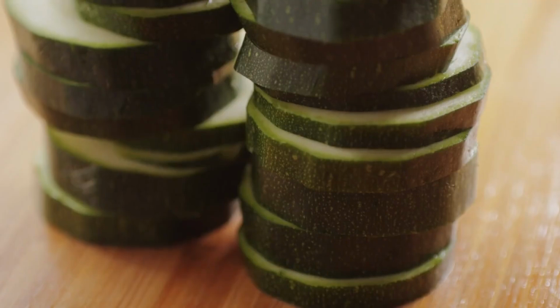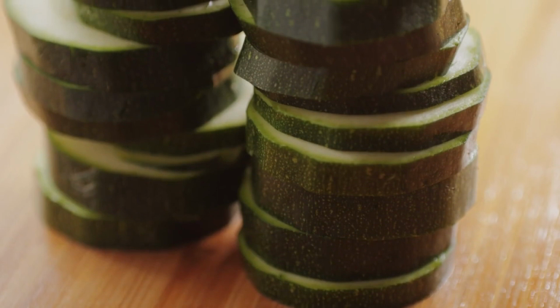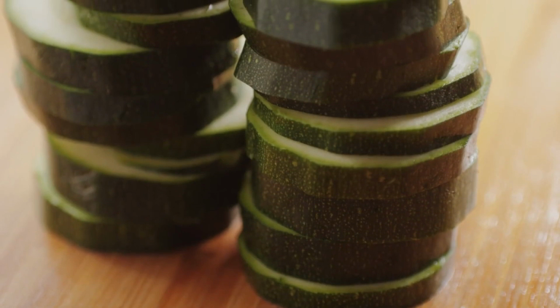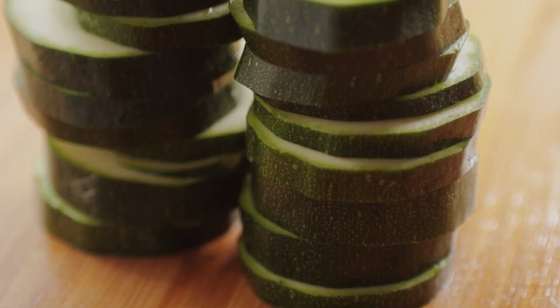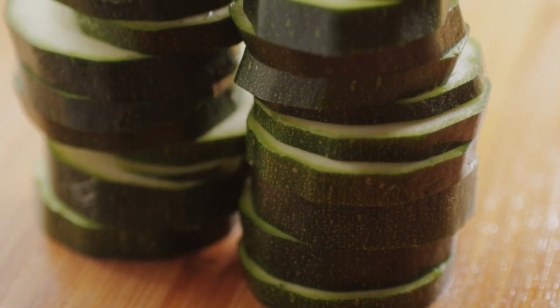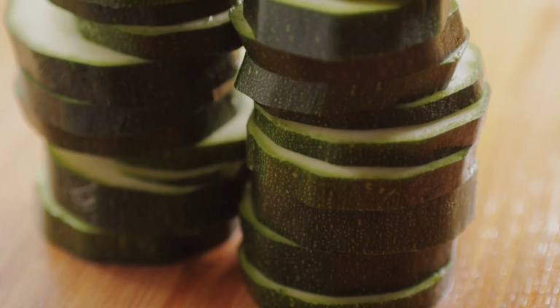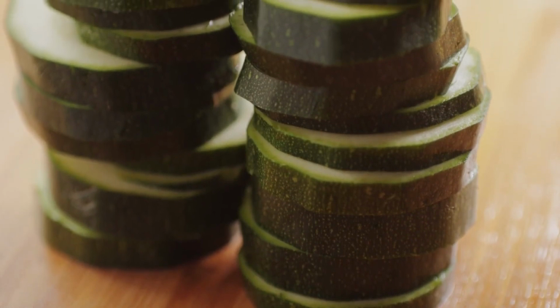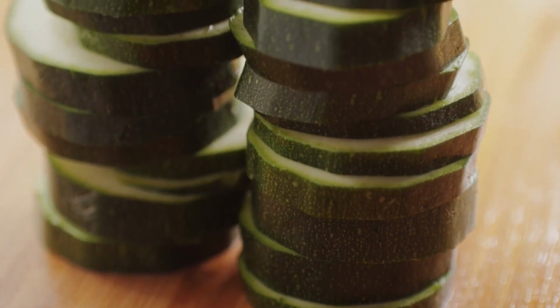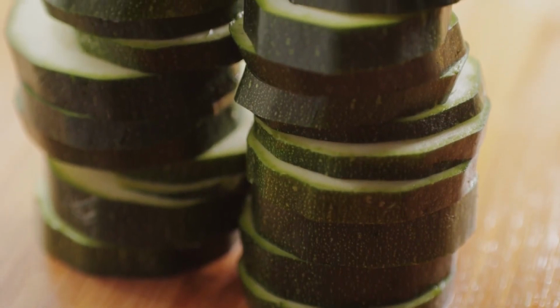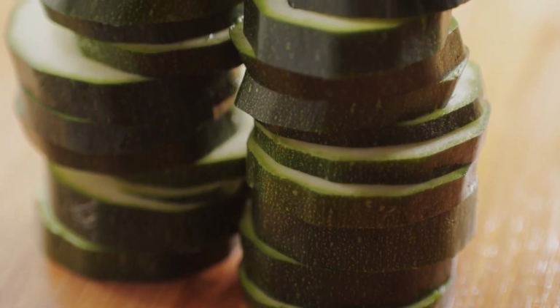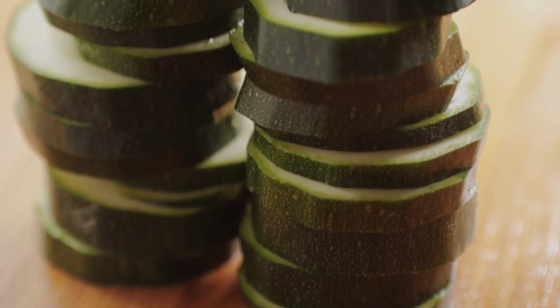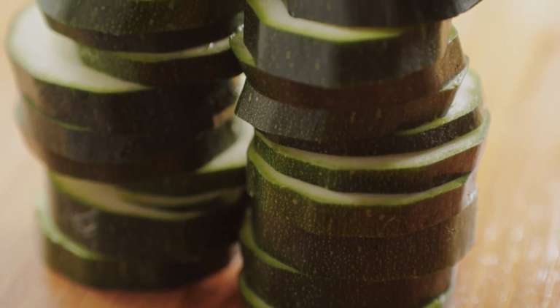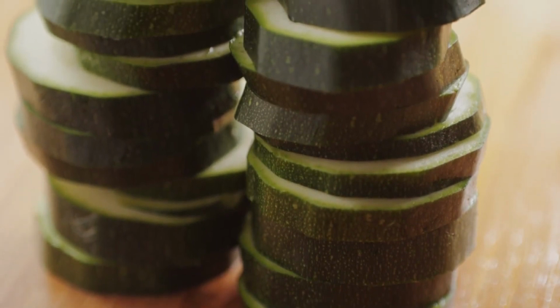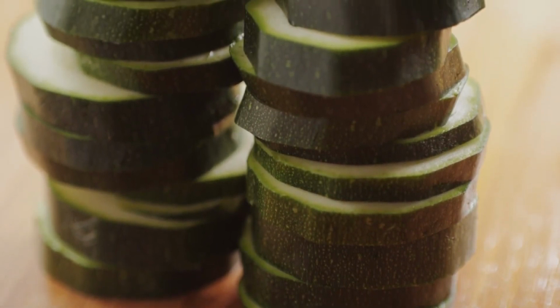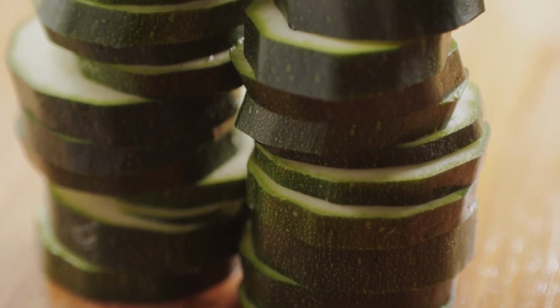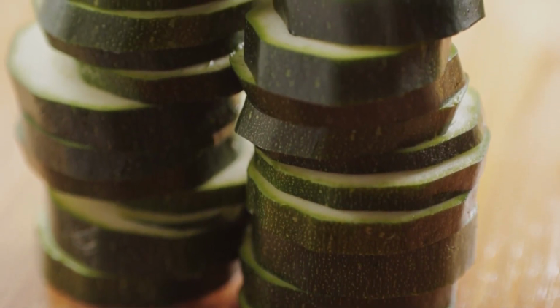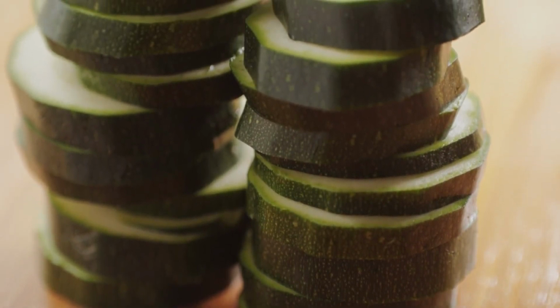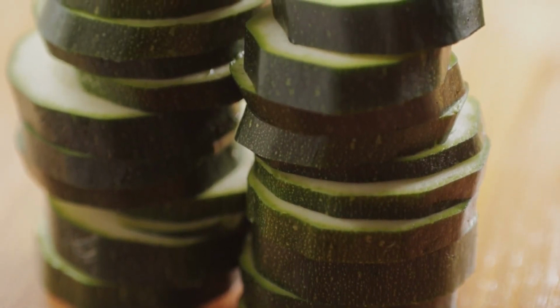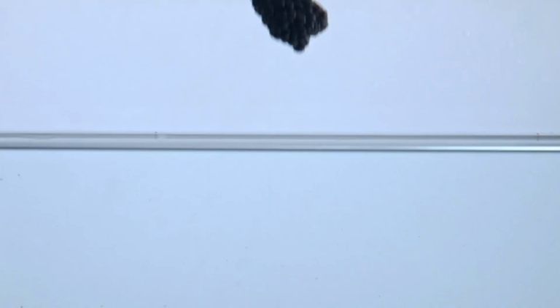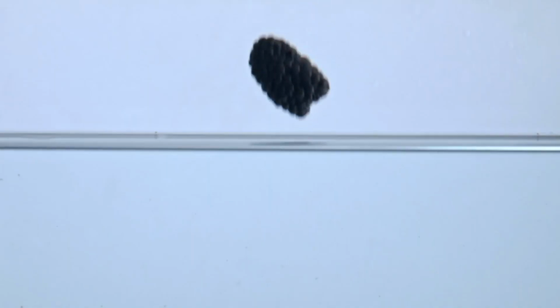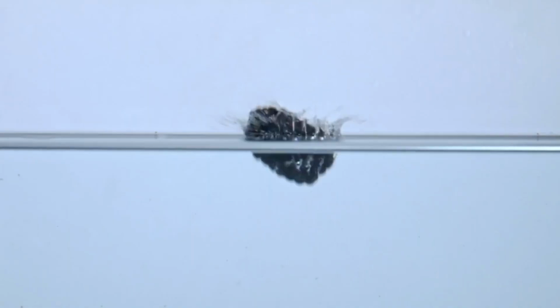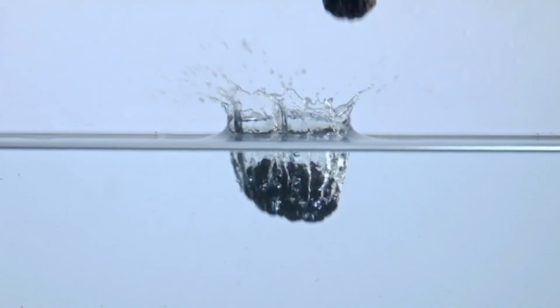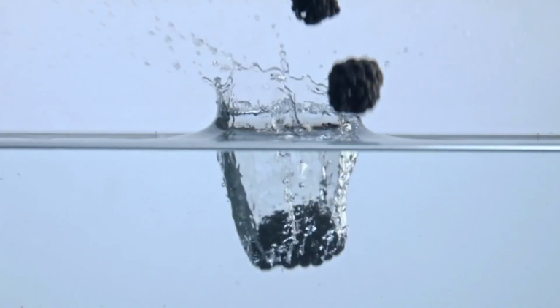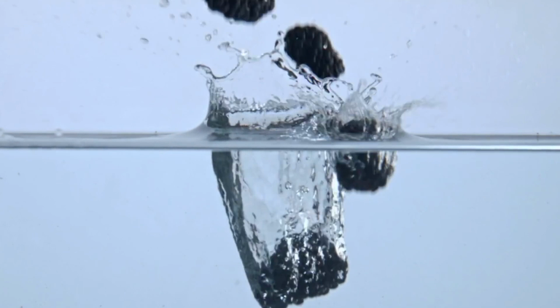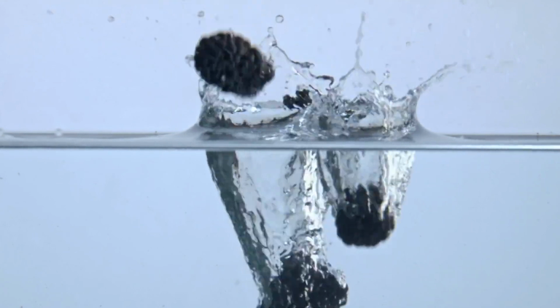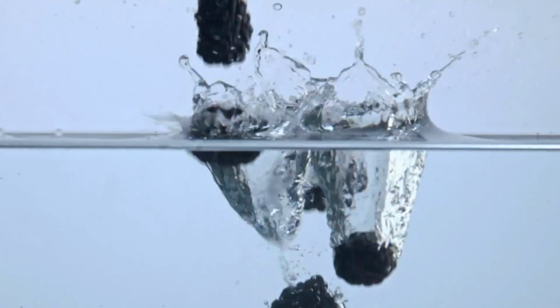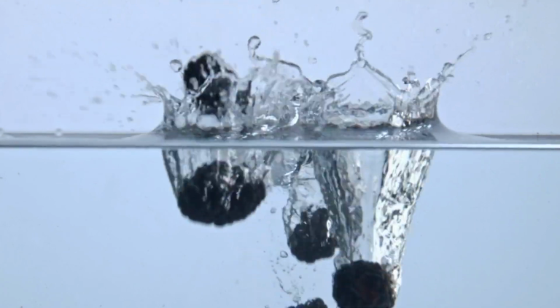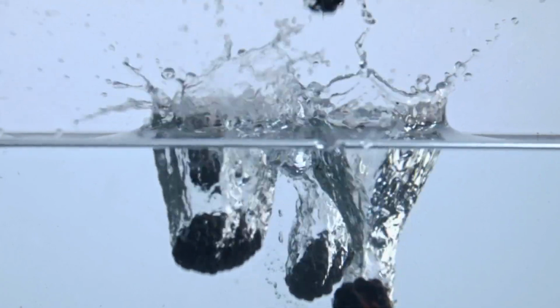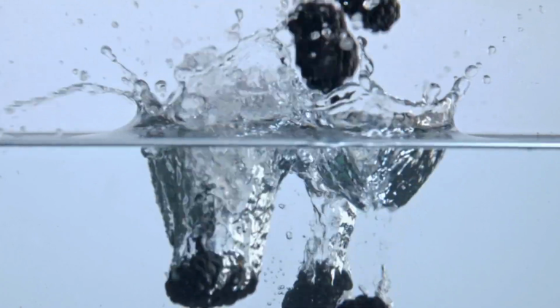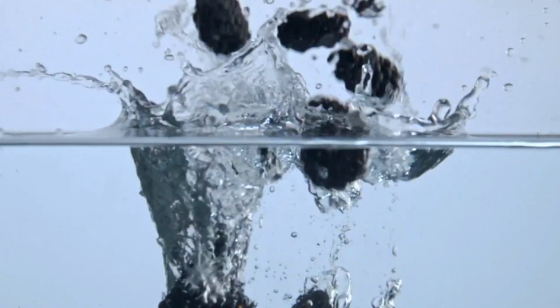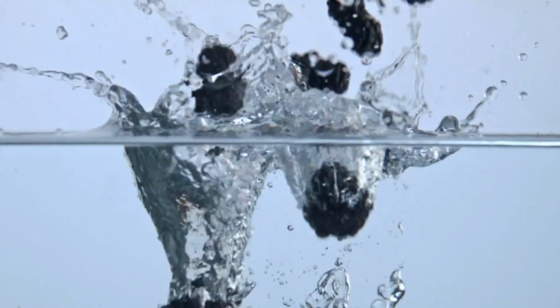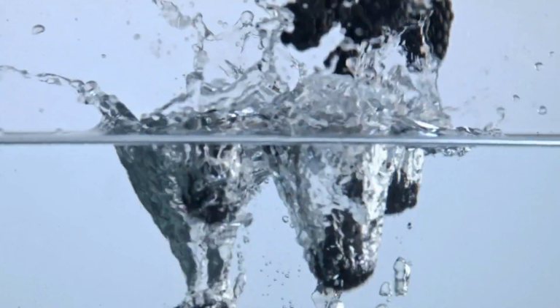There's no need to peel zucchini unless the skins are very tough. The nutrient-dense skins add fiber, flavor, and nutrients.